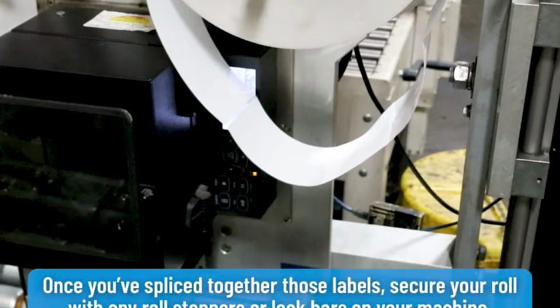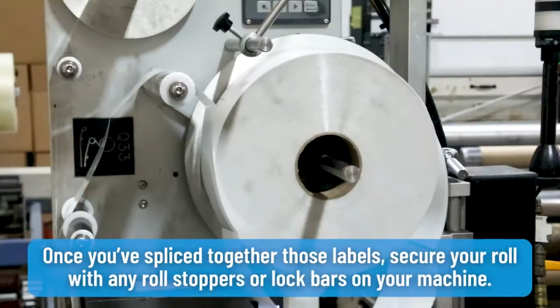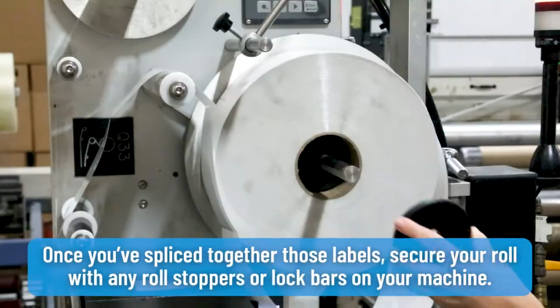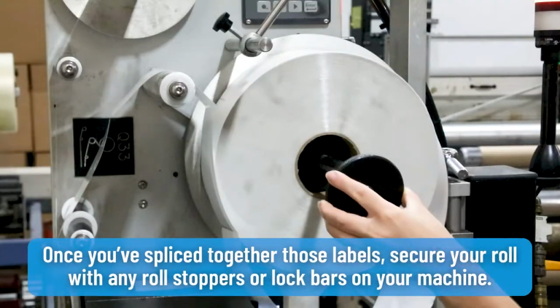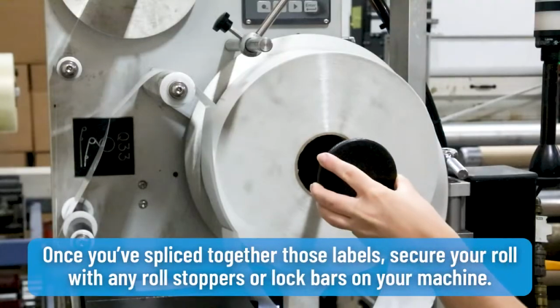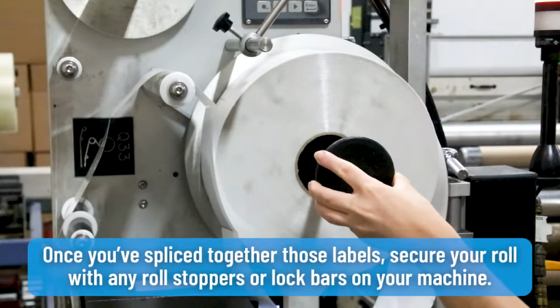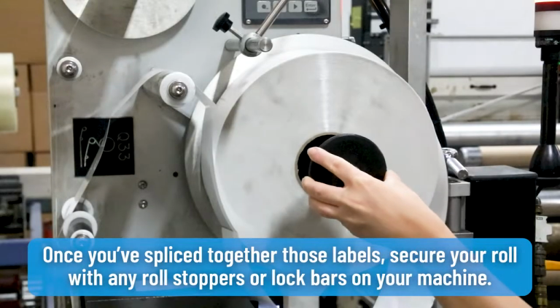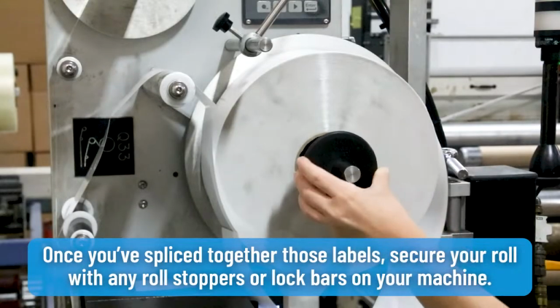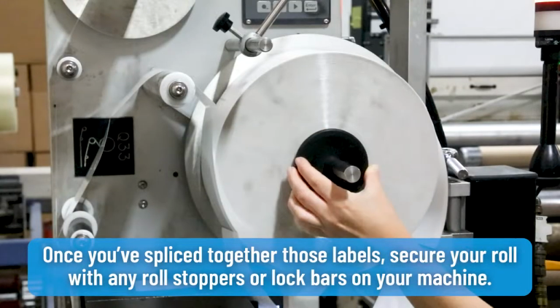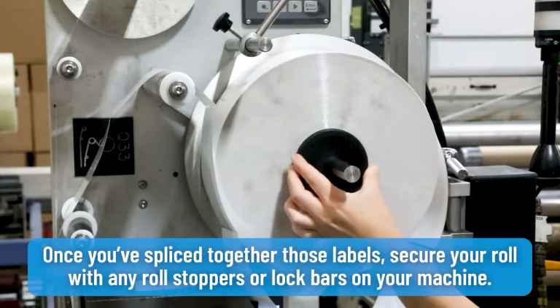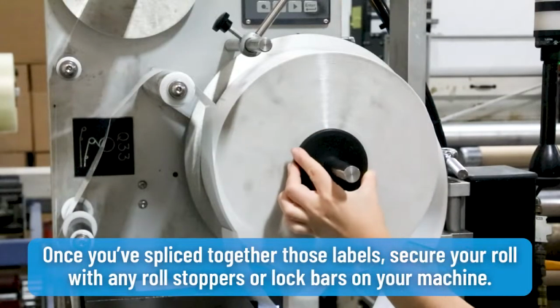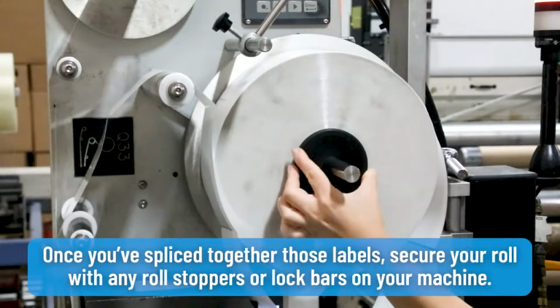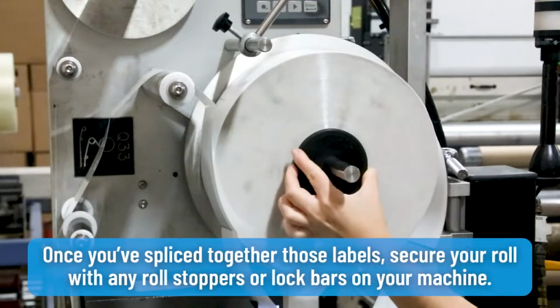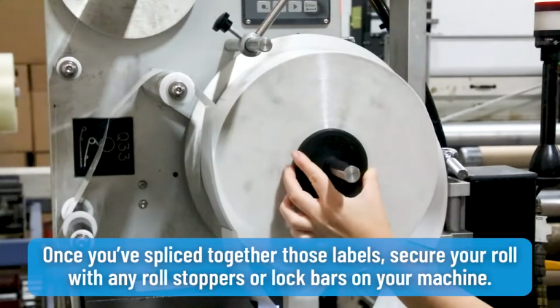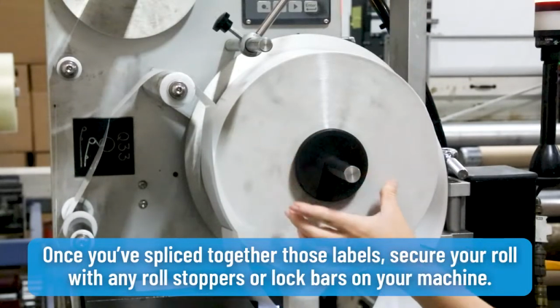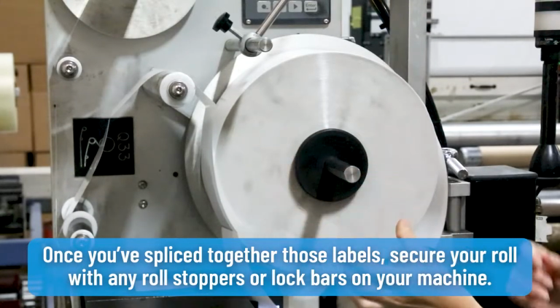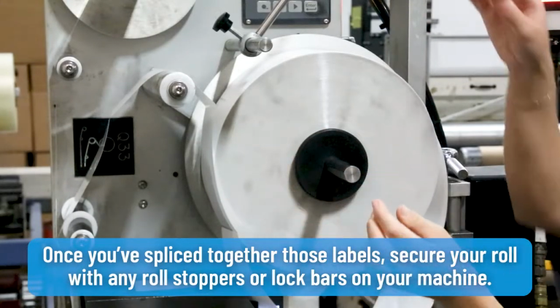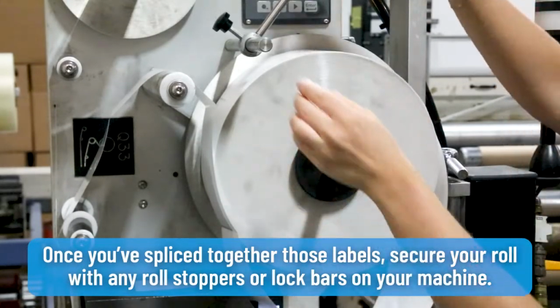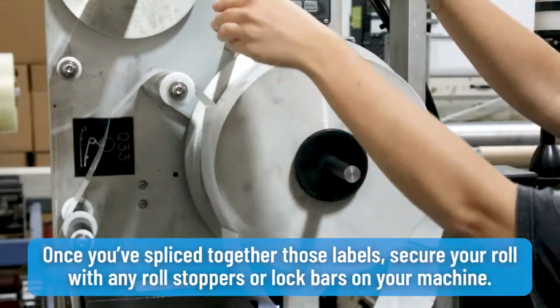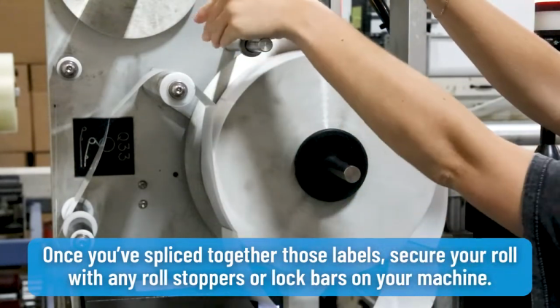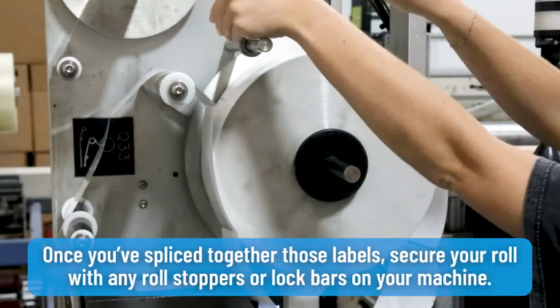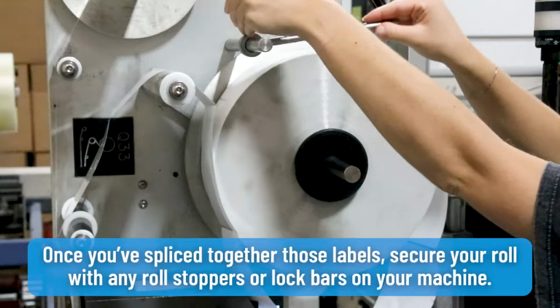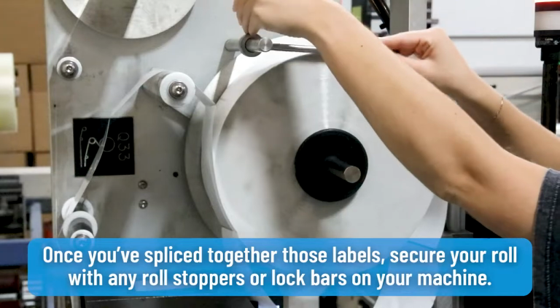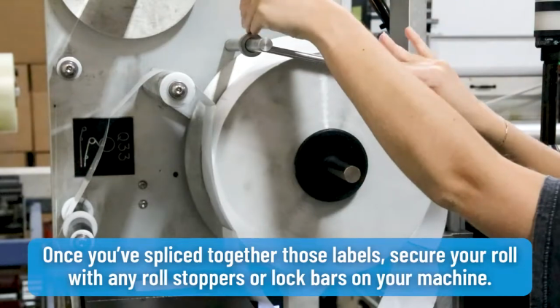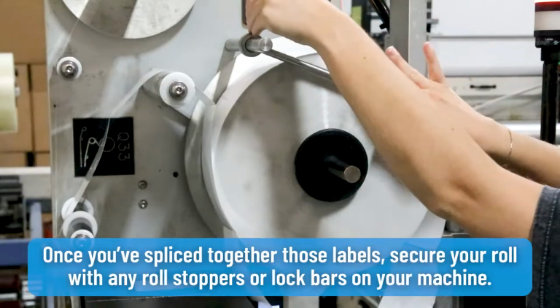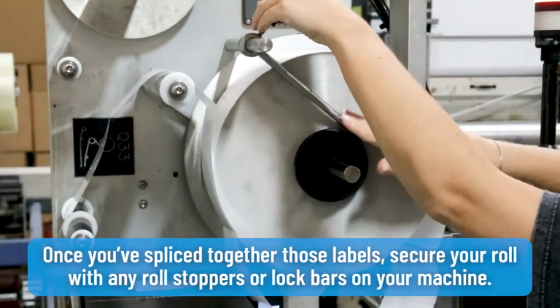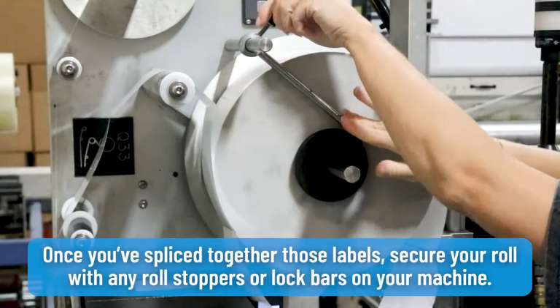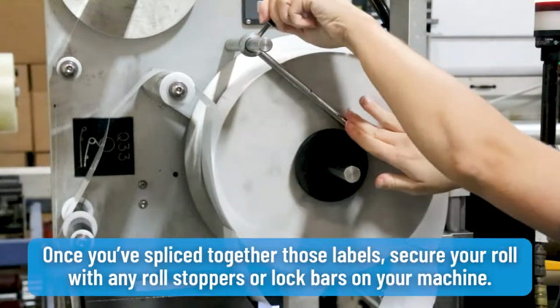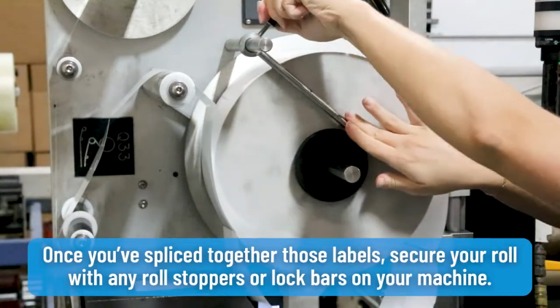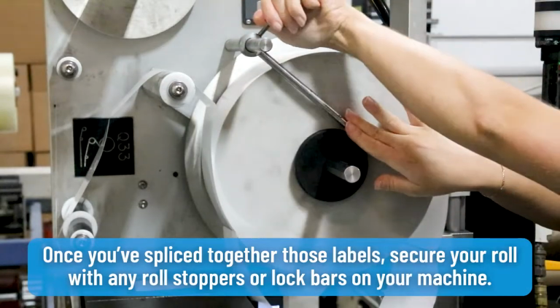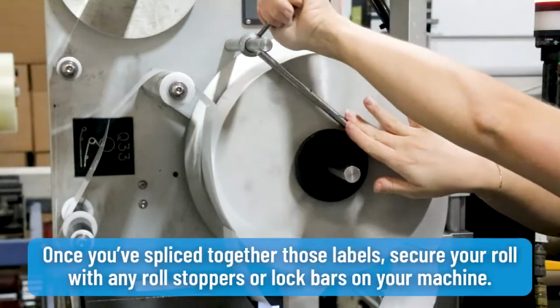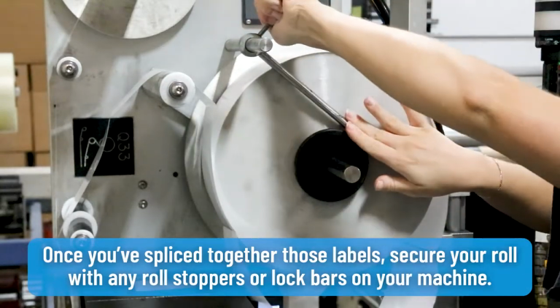Once you've spliced together those labels, secure your roll with any roll stoppers or lock bars on your machine.